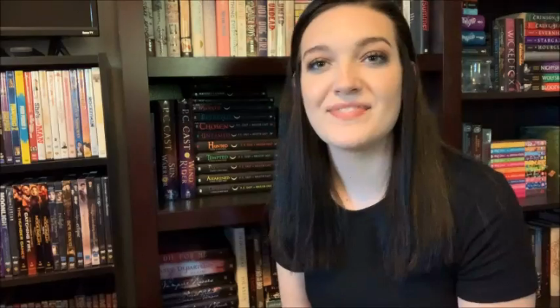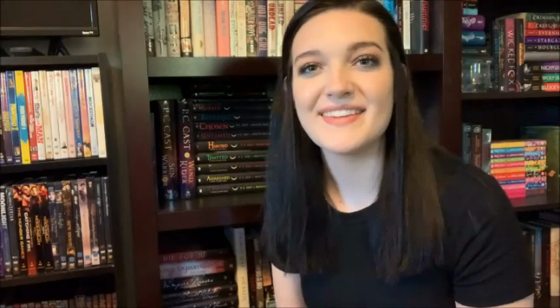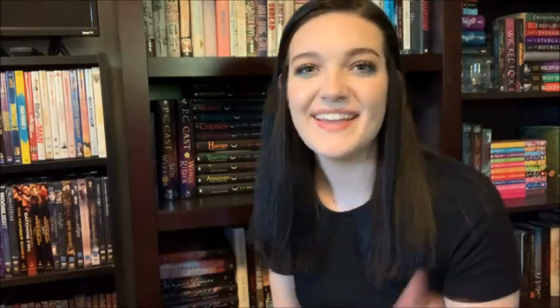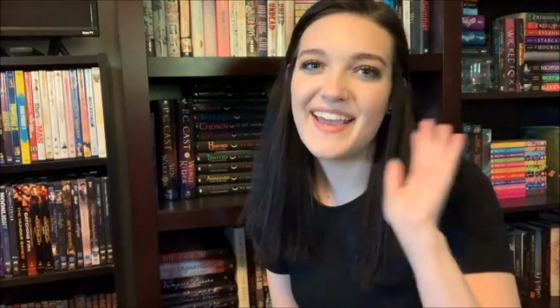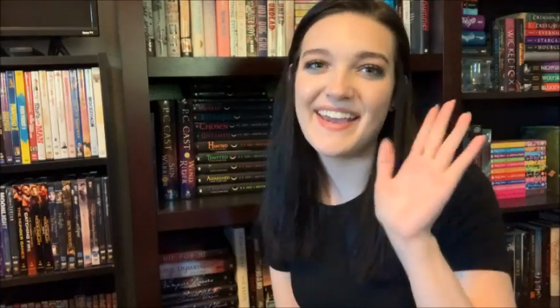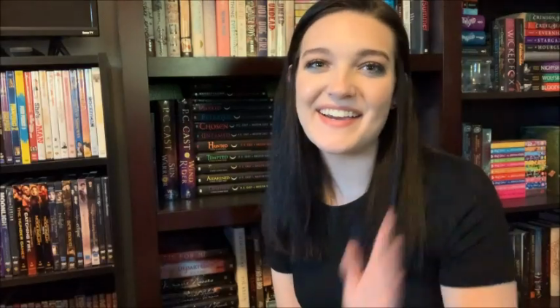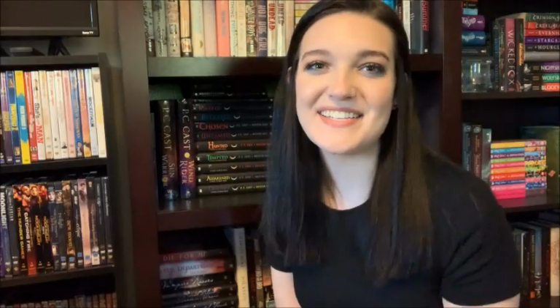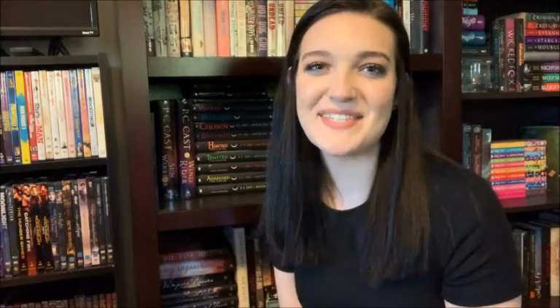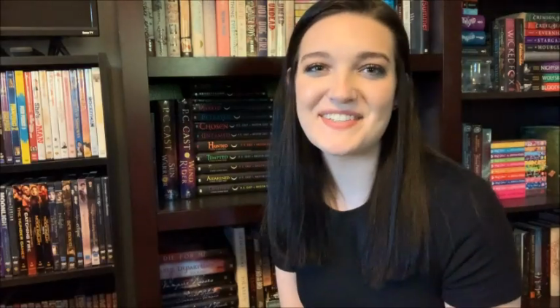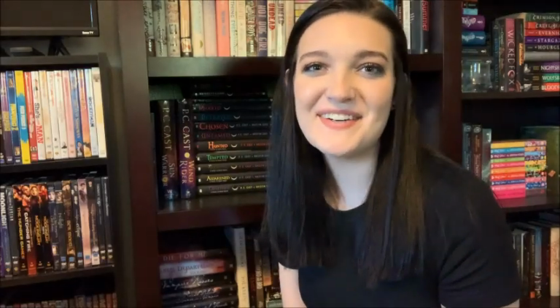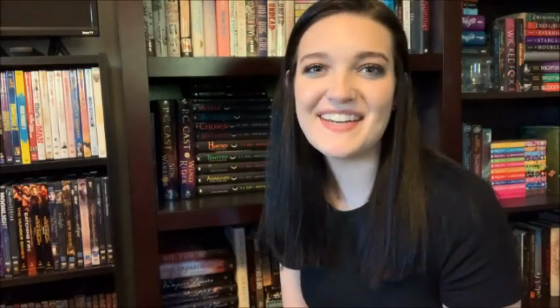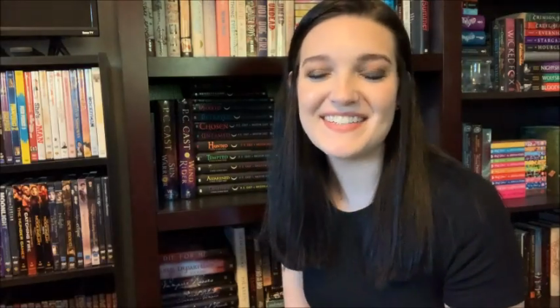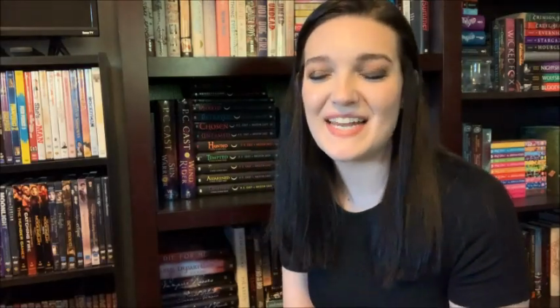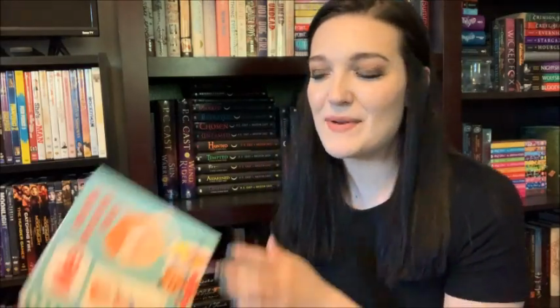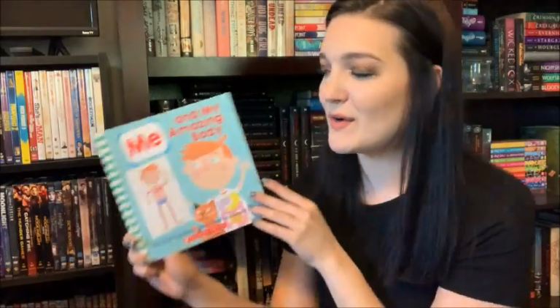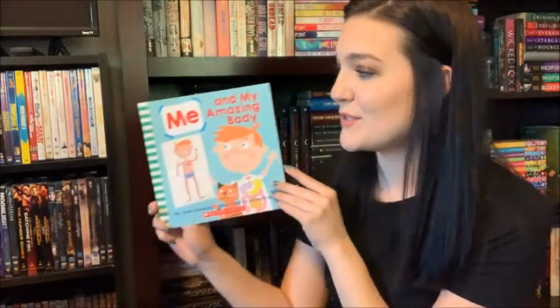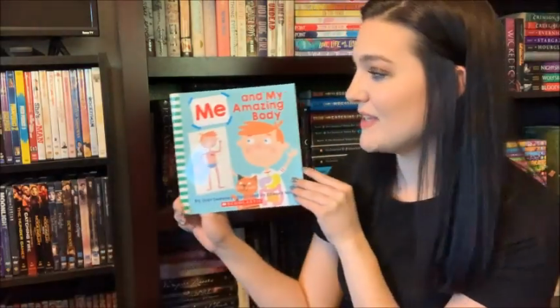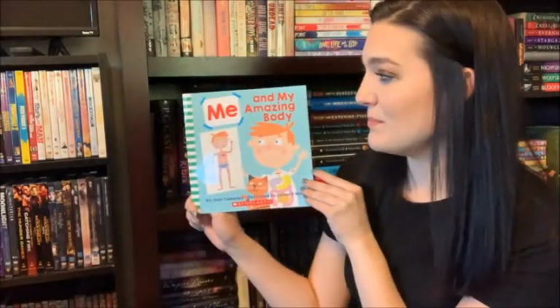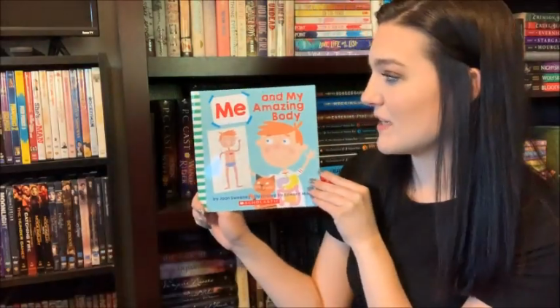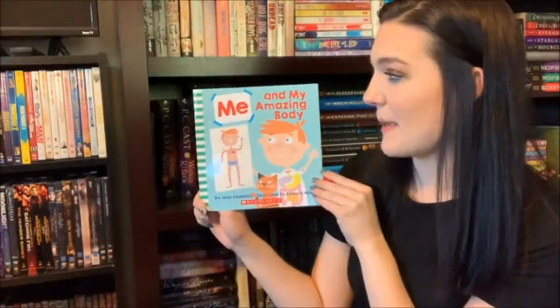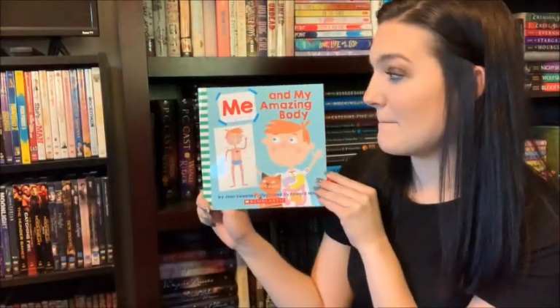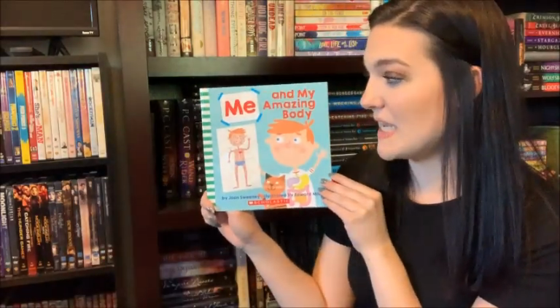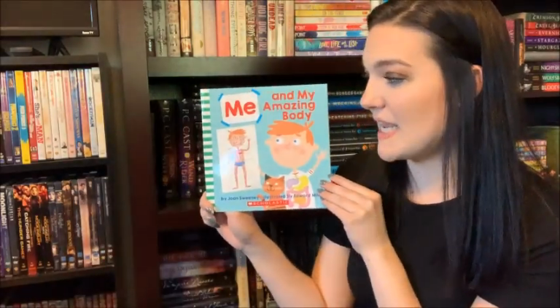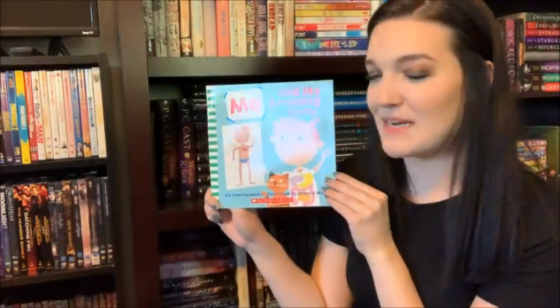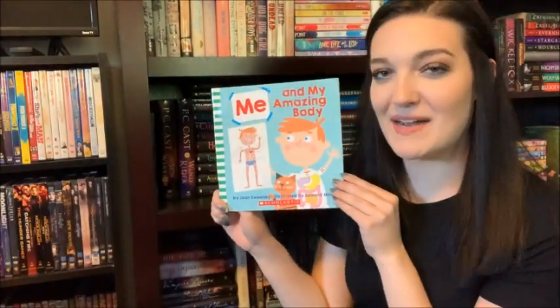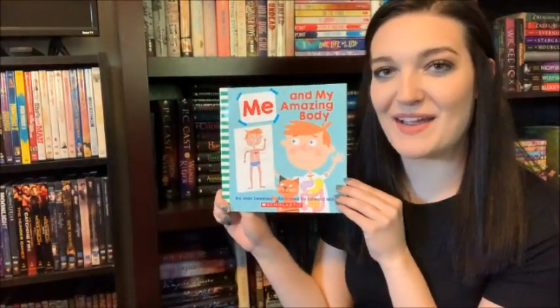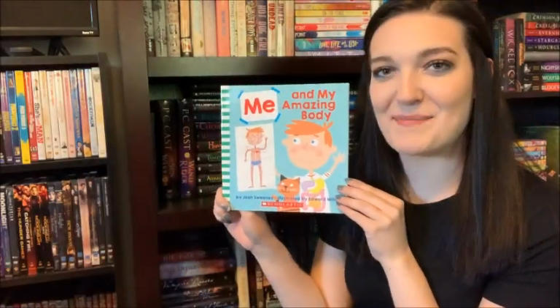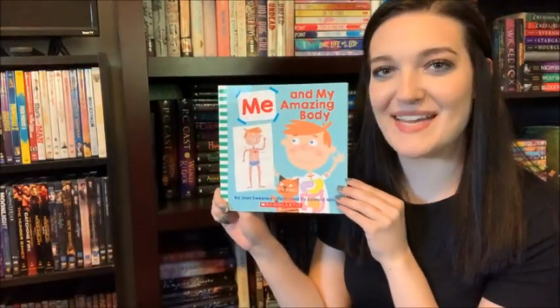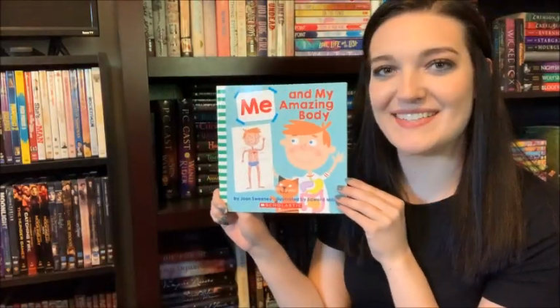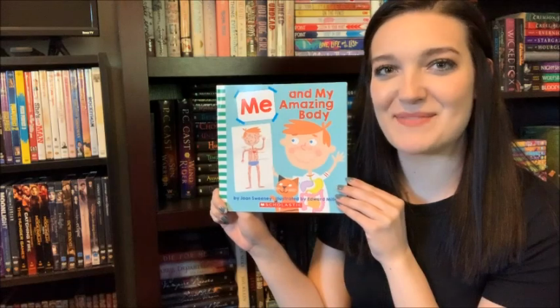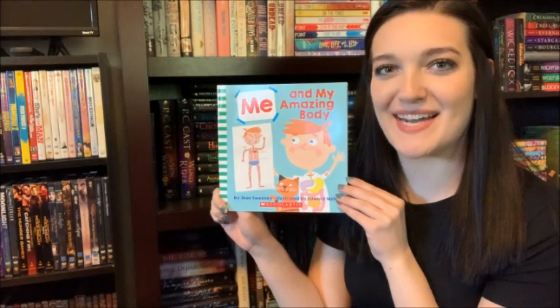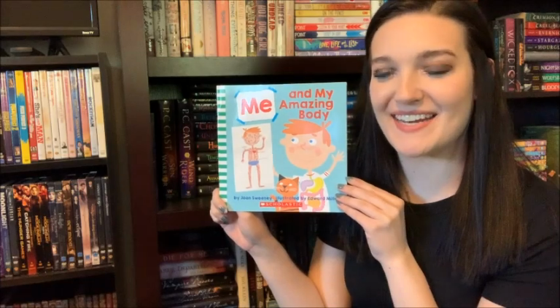Hey guys, Miss Nicole here and today we are going to read the book Me and My Amazing Body.